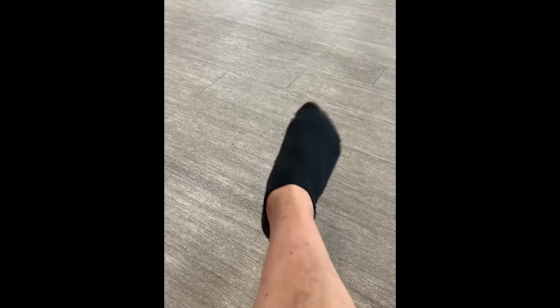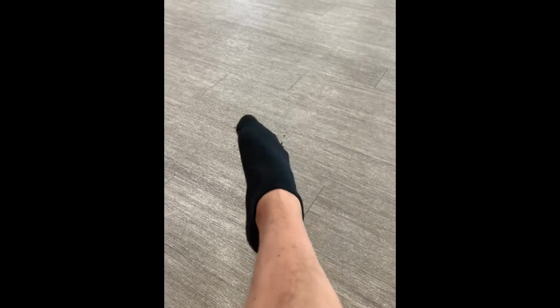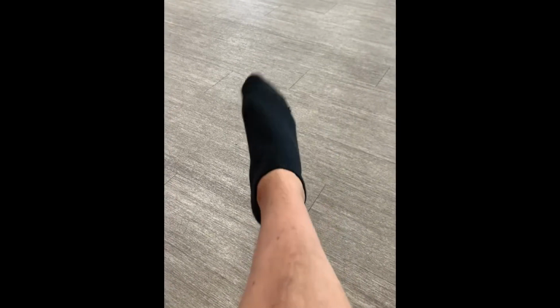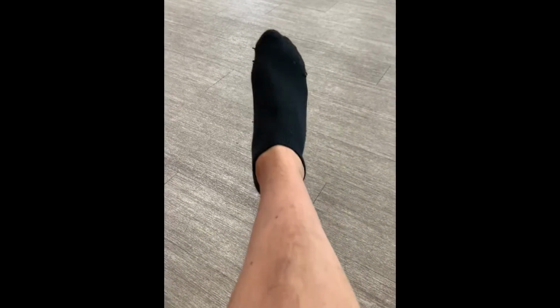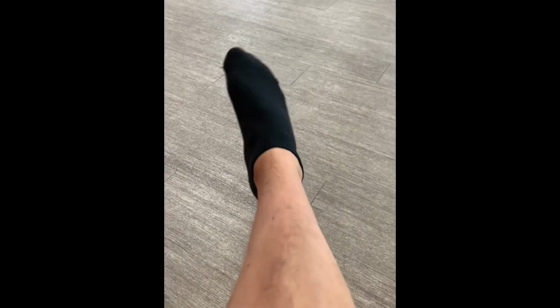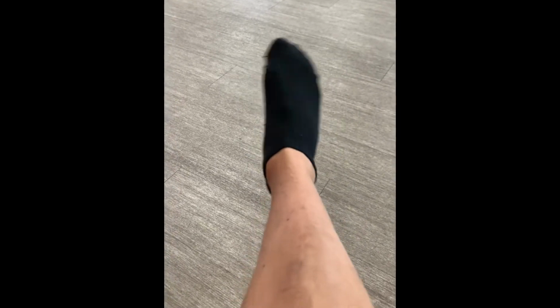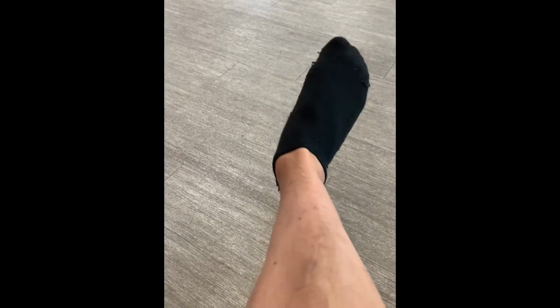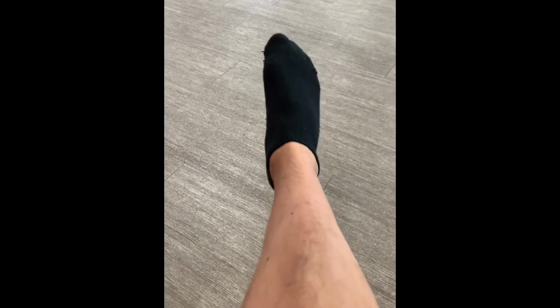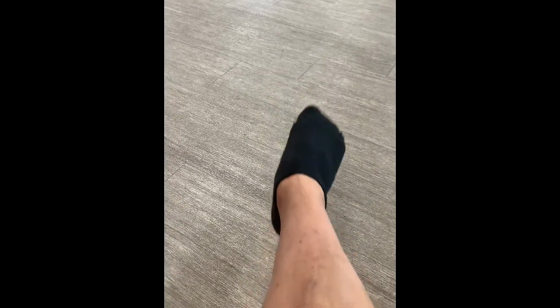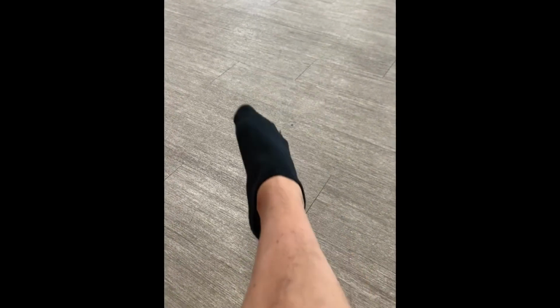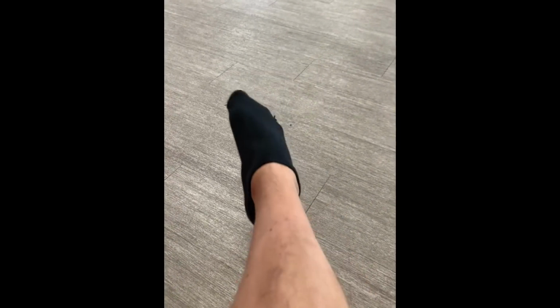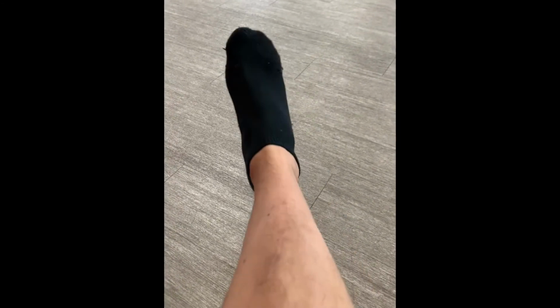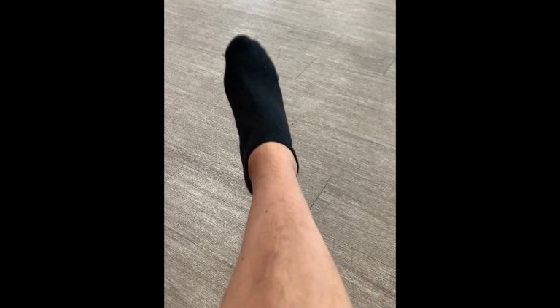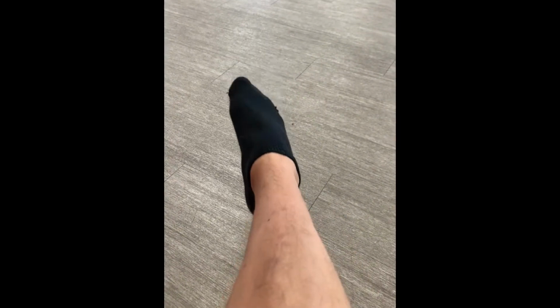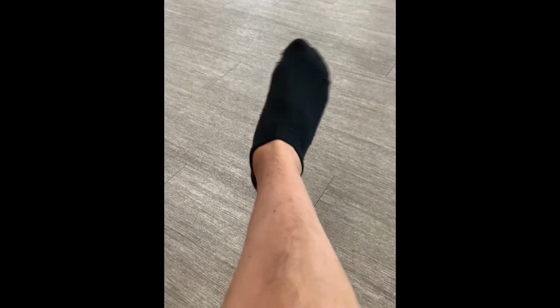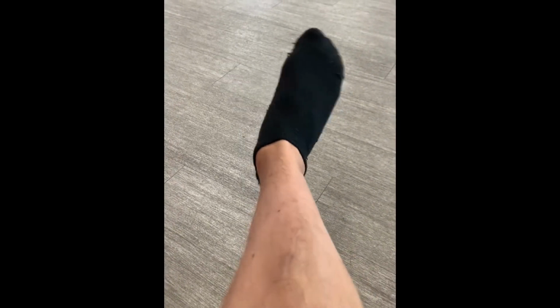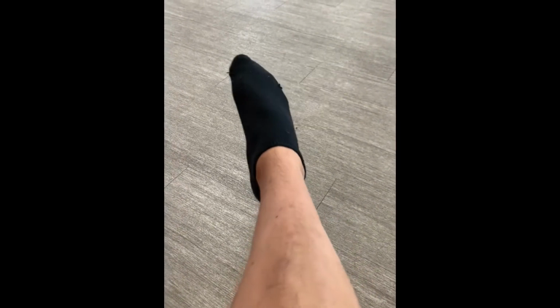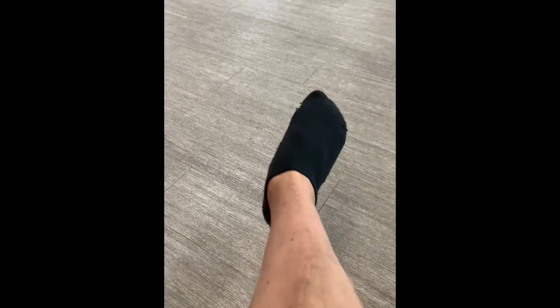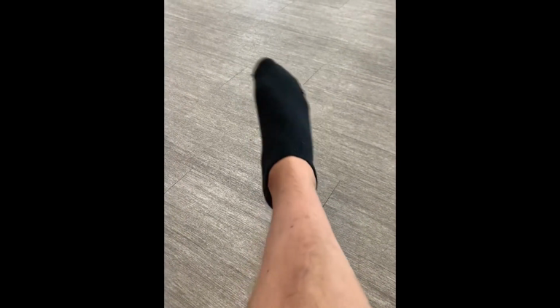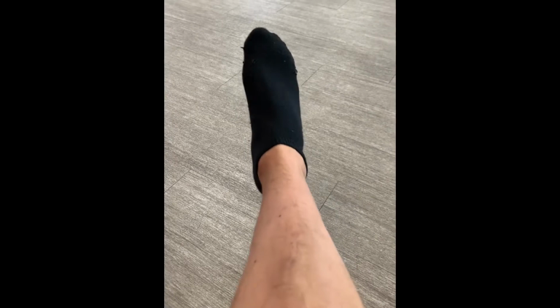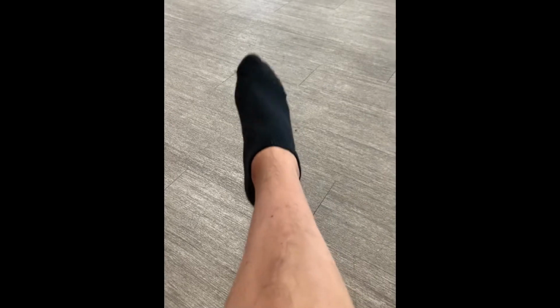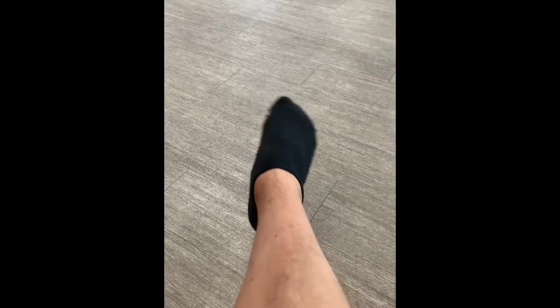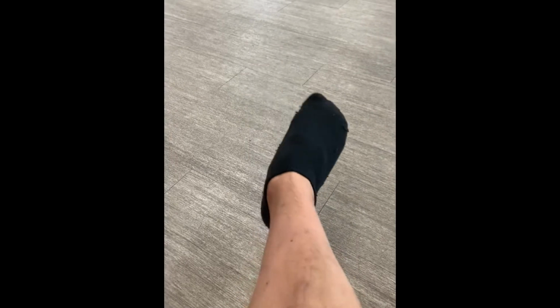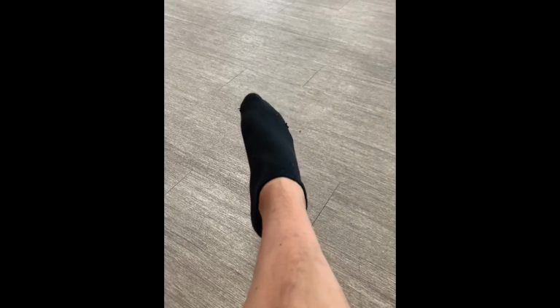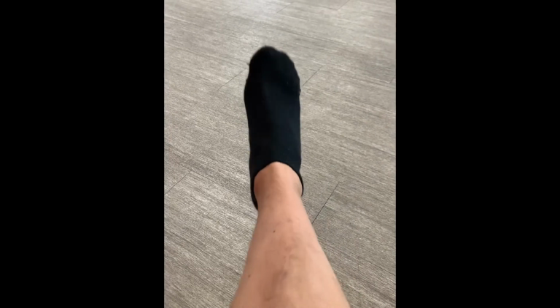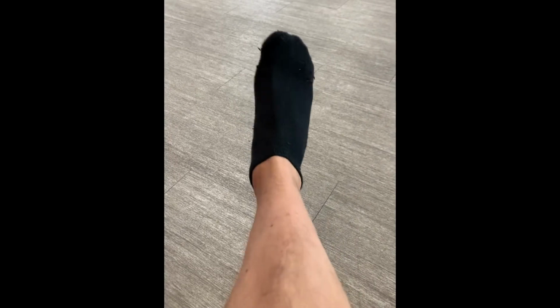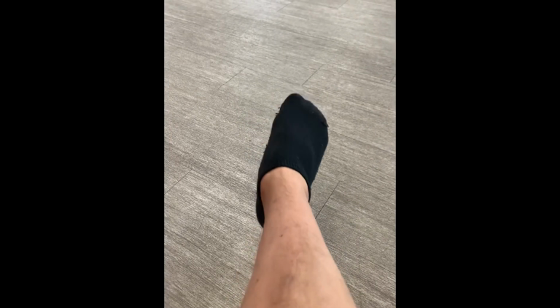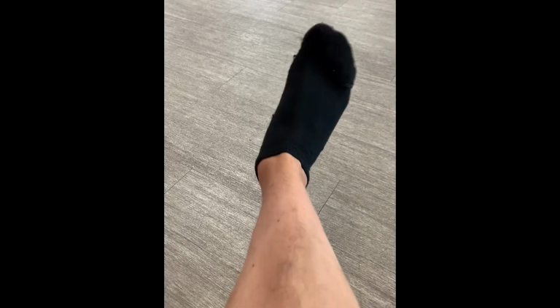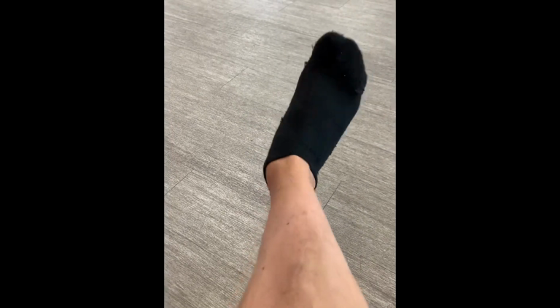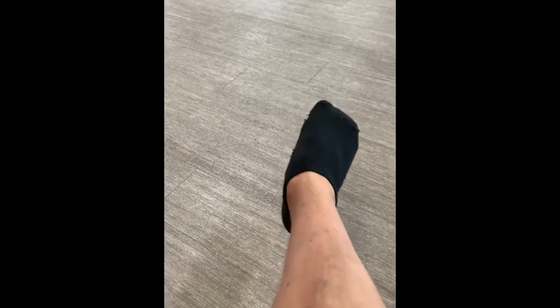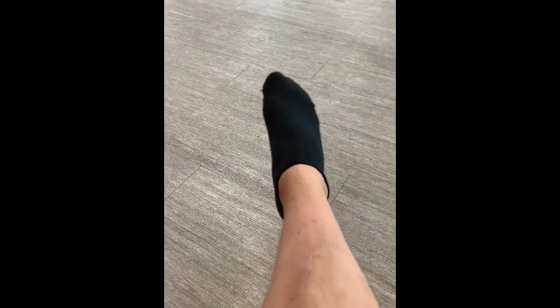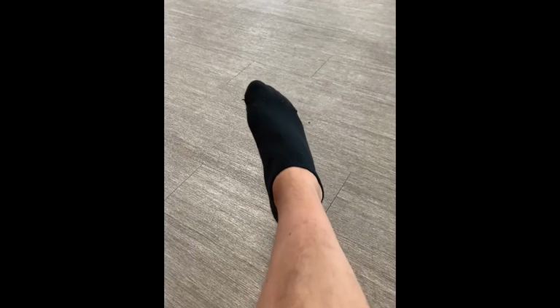This exercise is great, especially after a sprained ankle or if you have some limitations in your mobility.